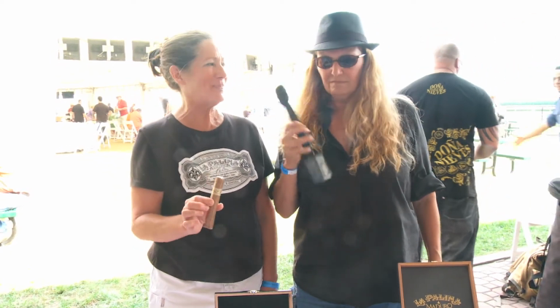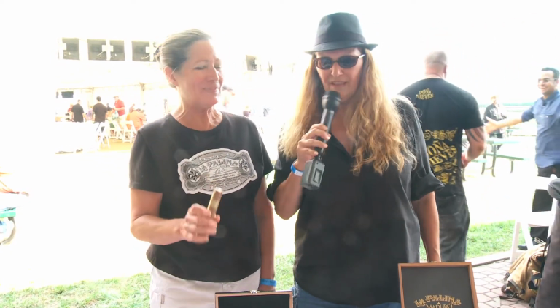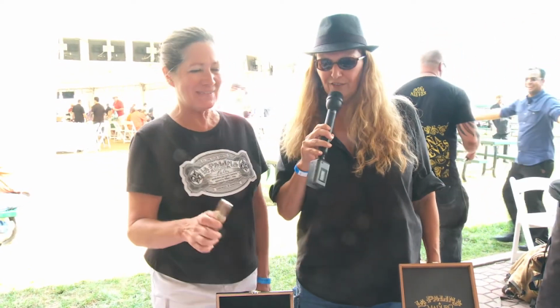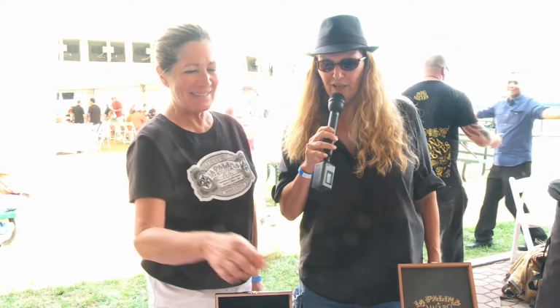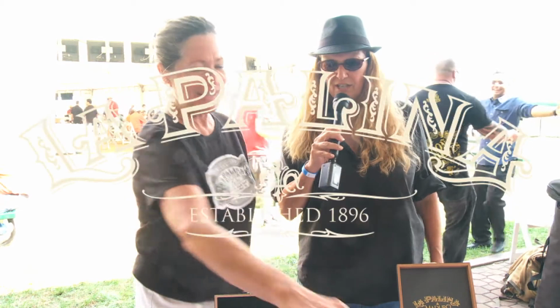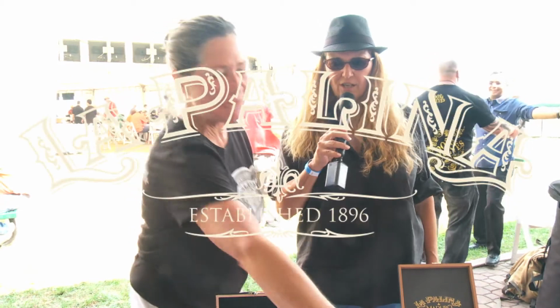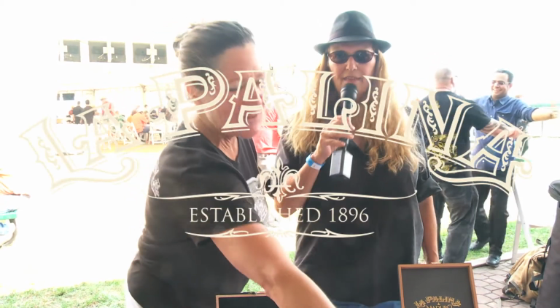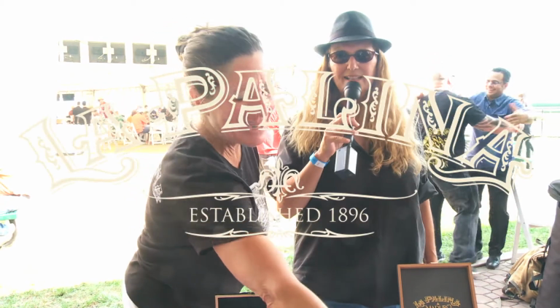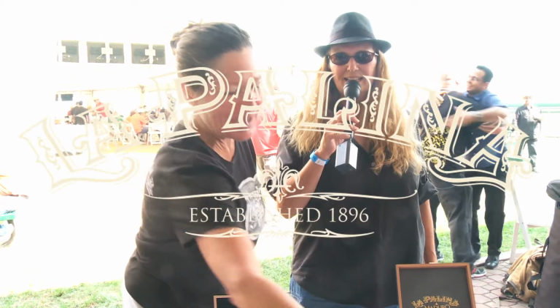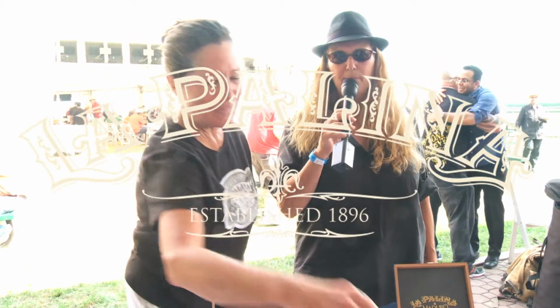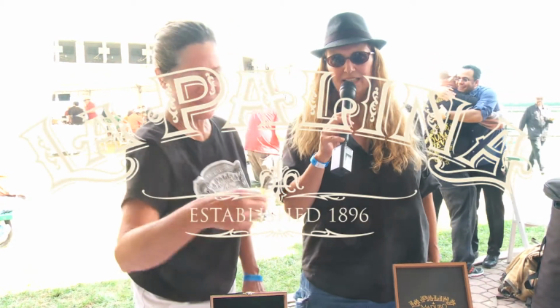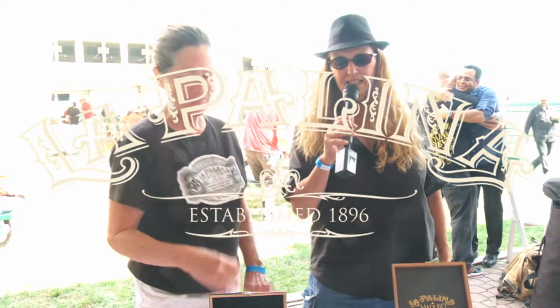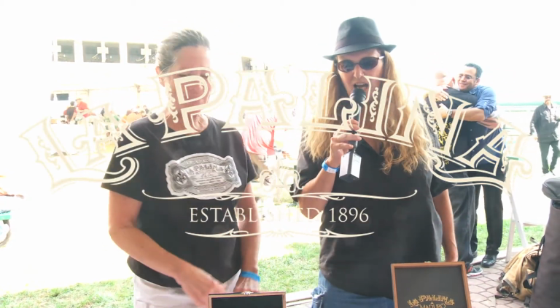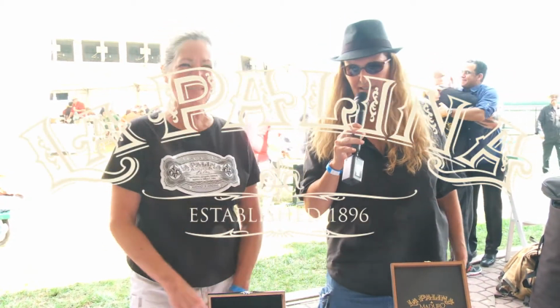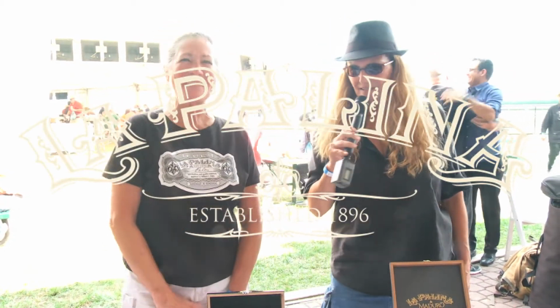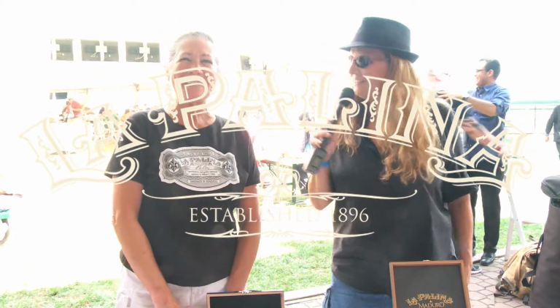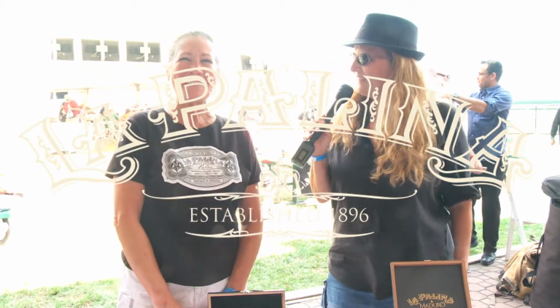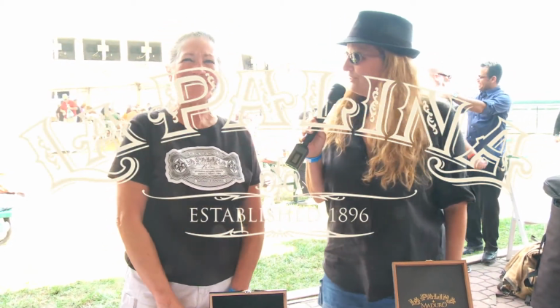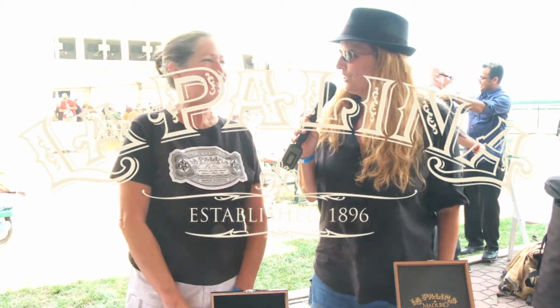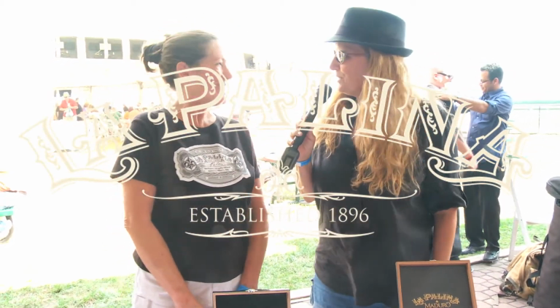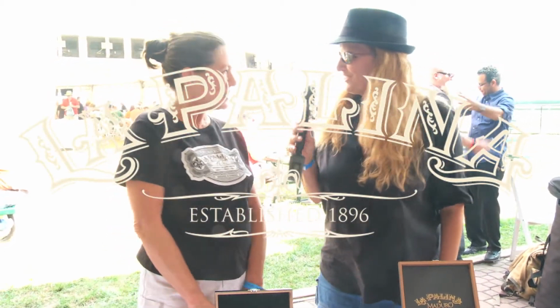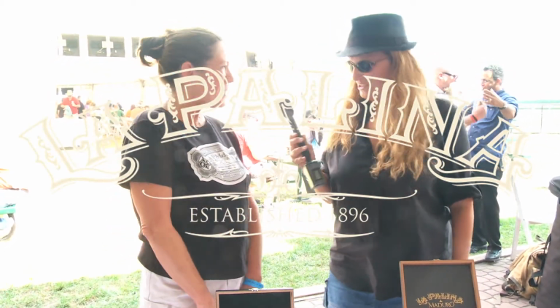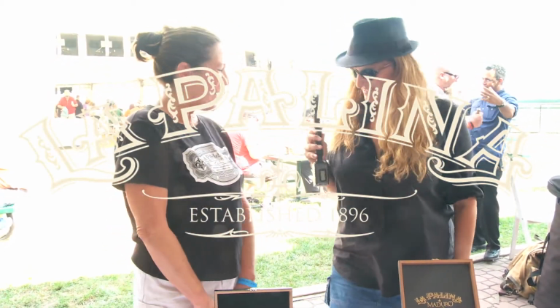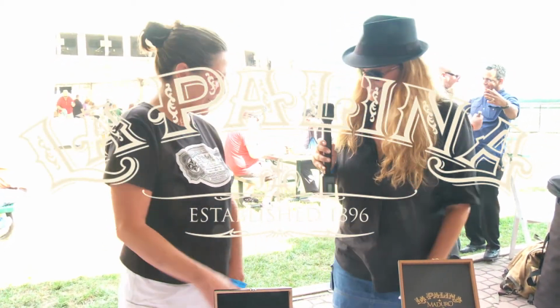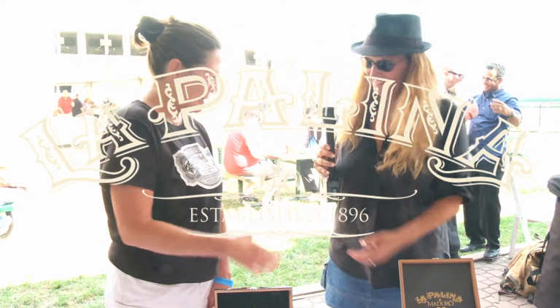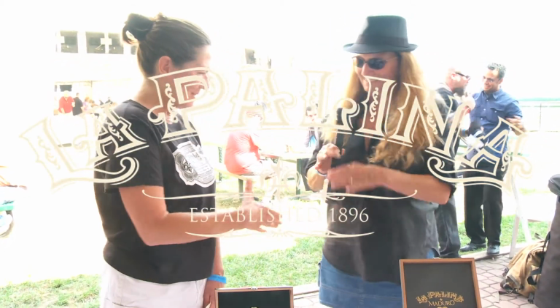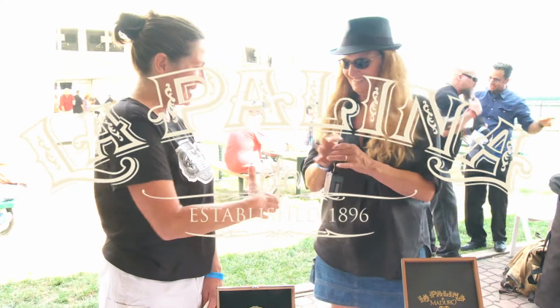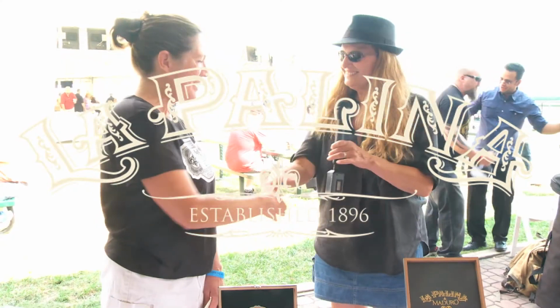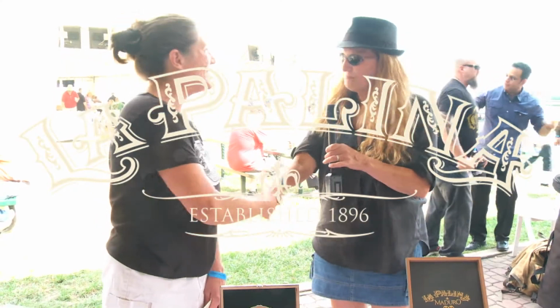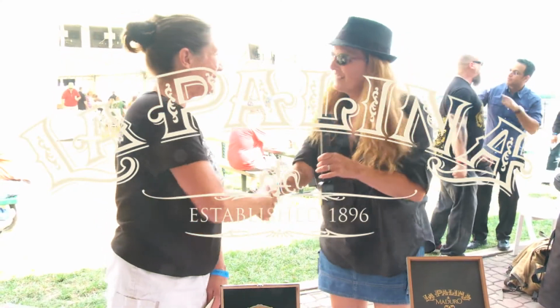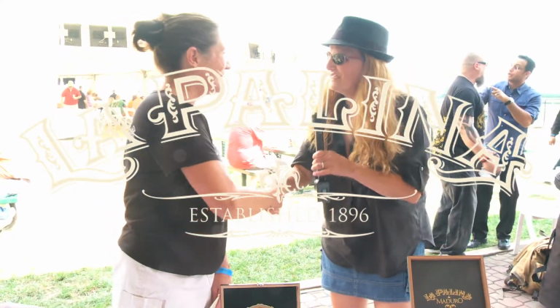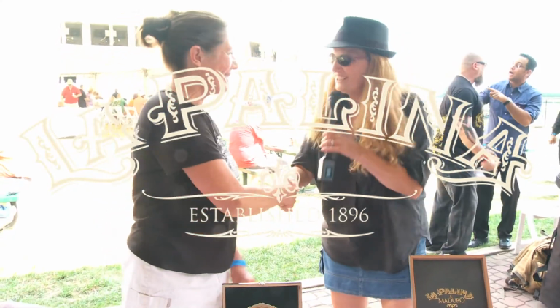Thank you very much. That's the La Polina line. Thank you very much. You're so welcome. Nice meeting you.